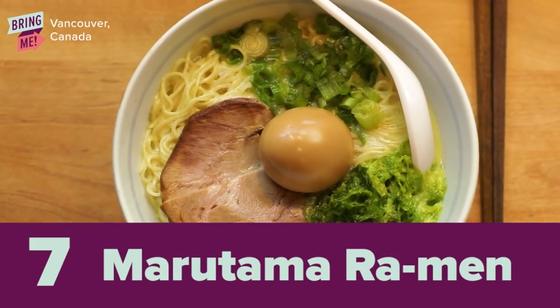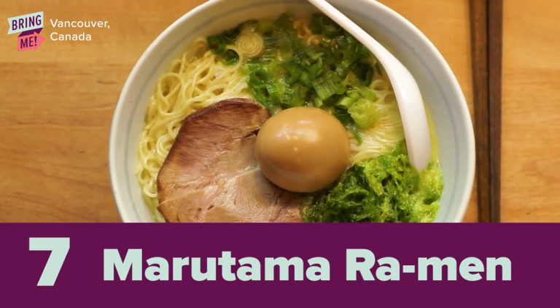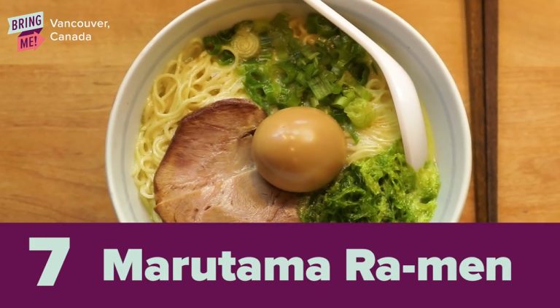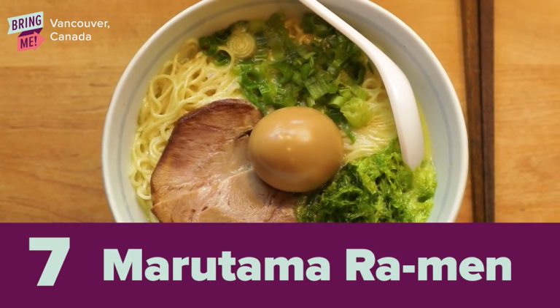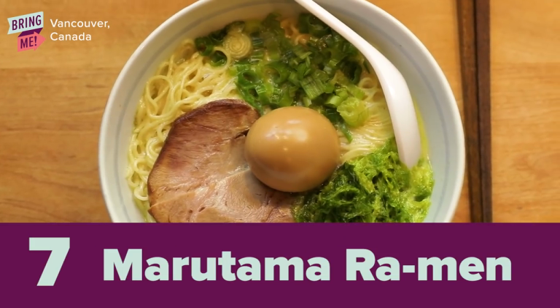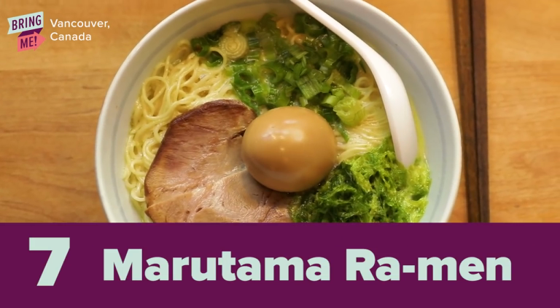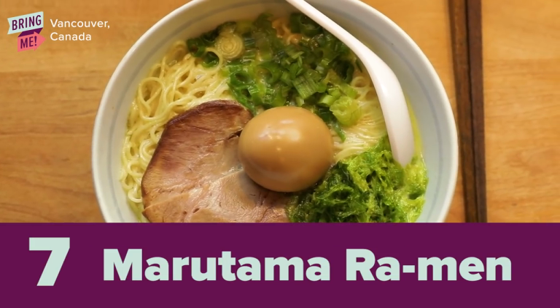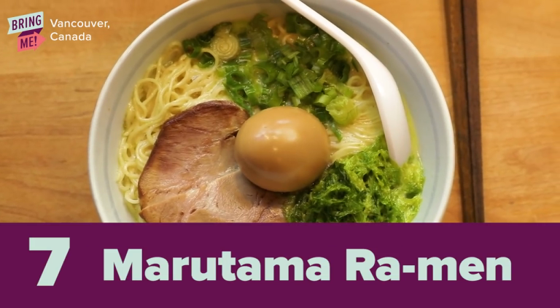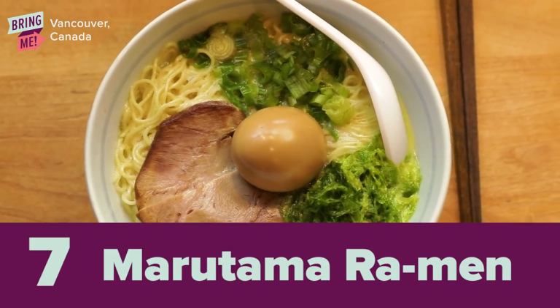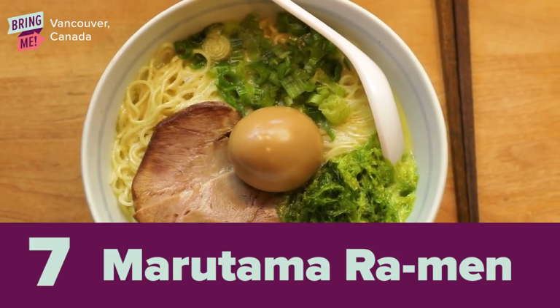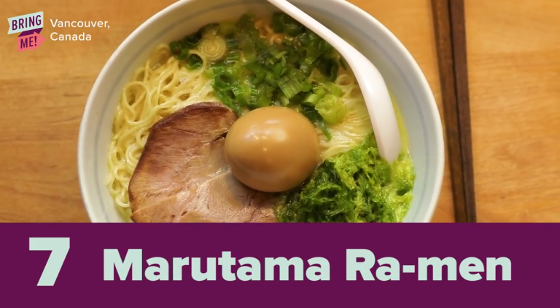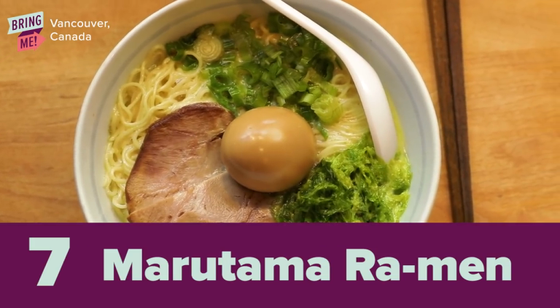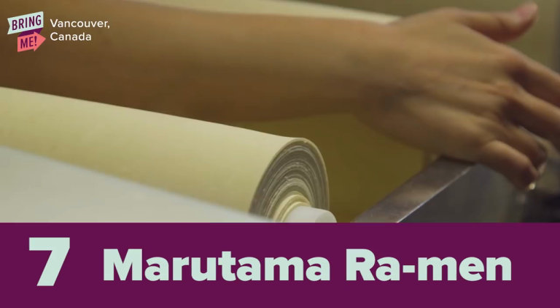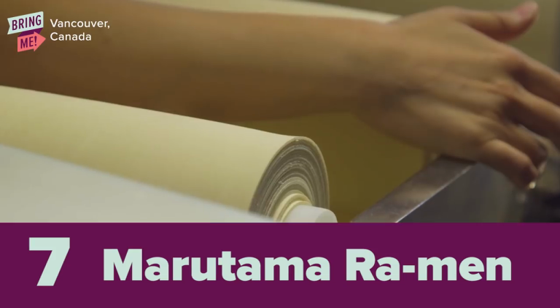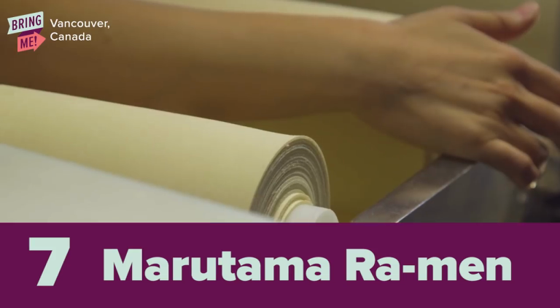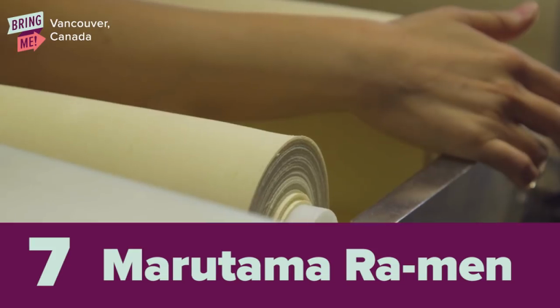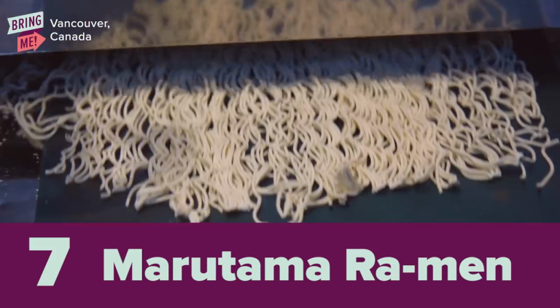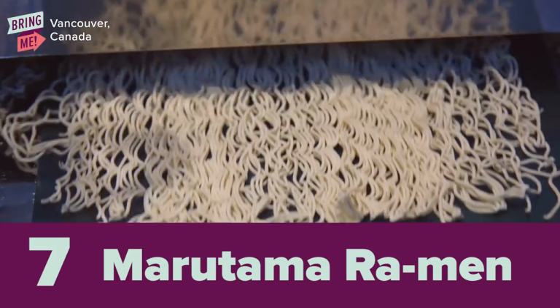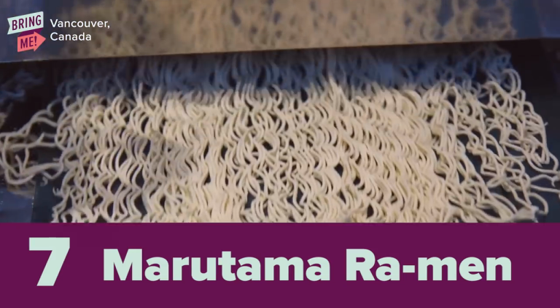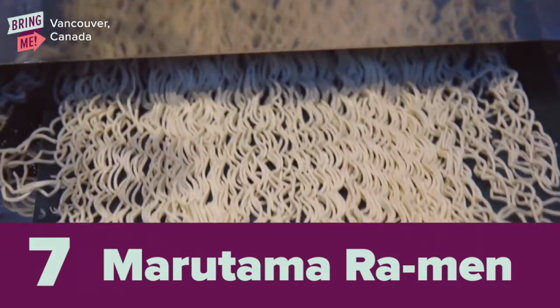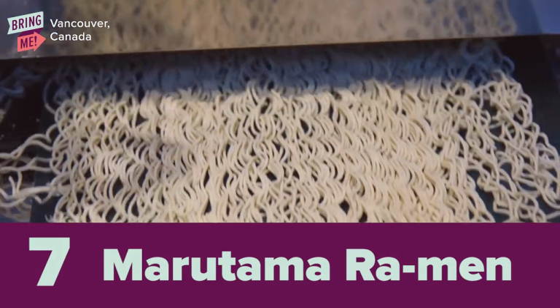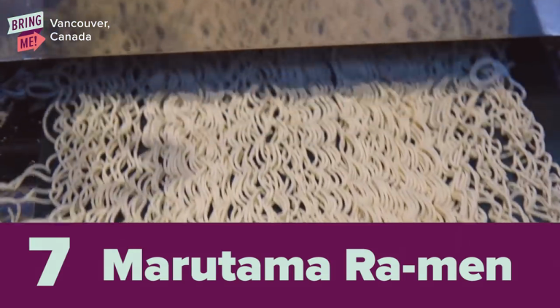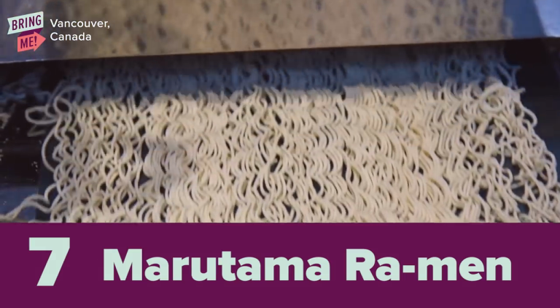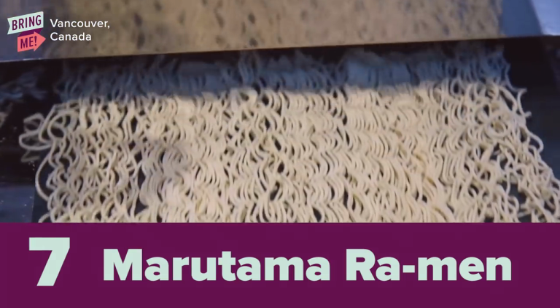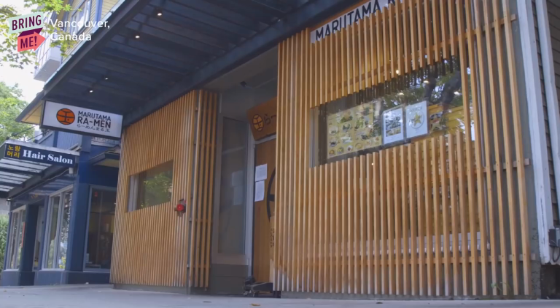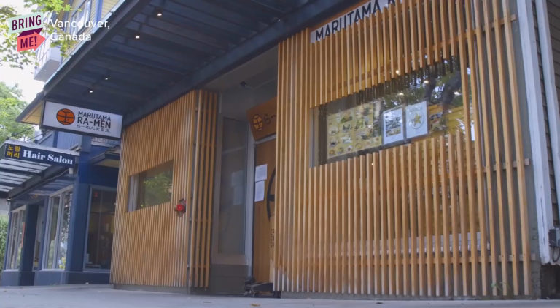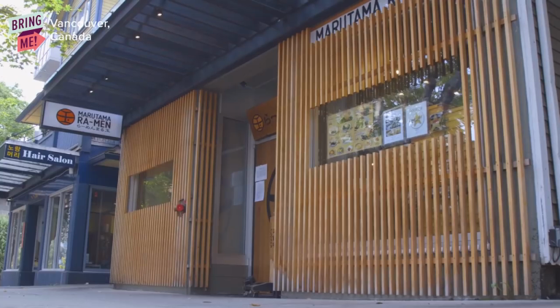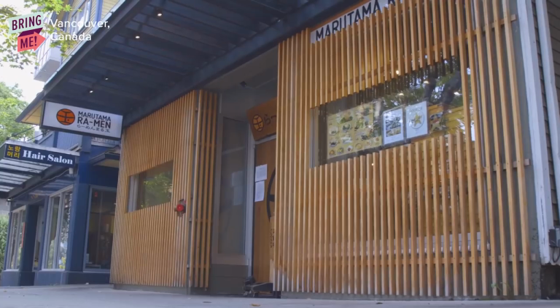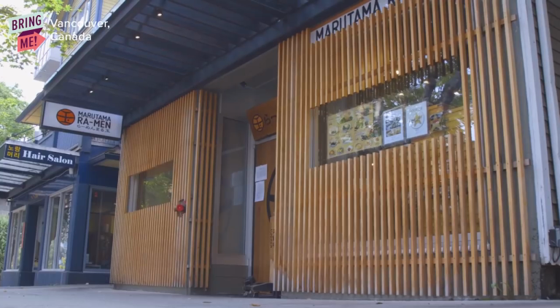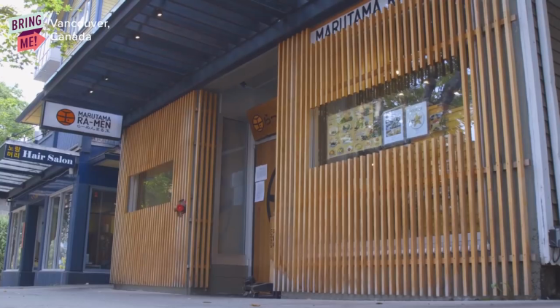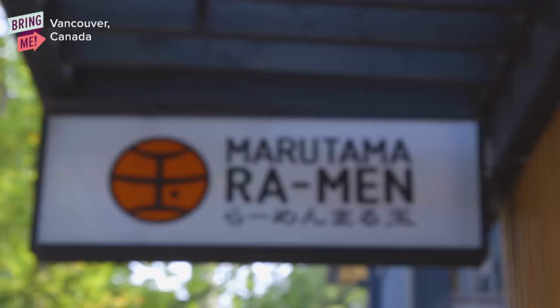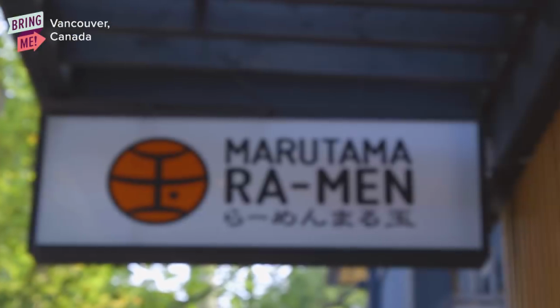So we're coming to Marutama in Vancouver, and this is actually one of my favorite ramen places in town, and I always bring my friends here.